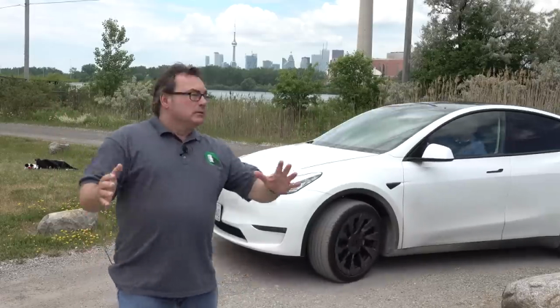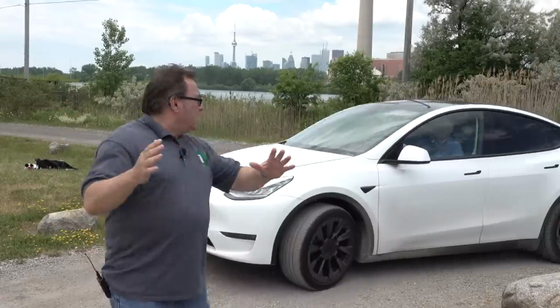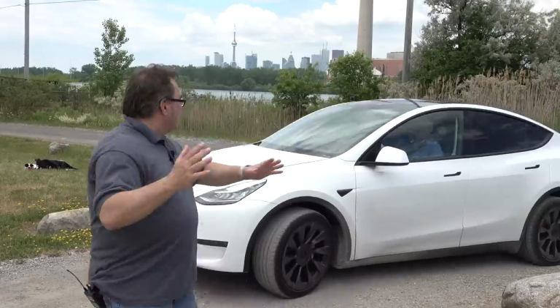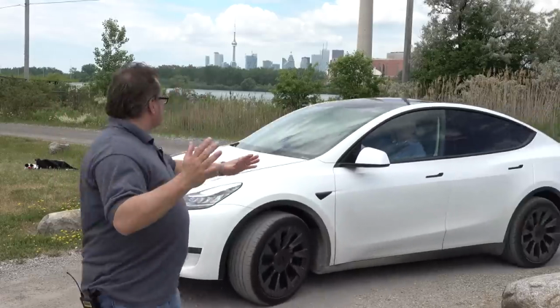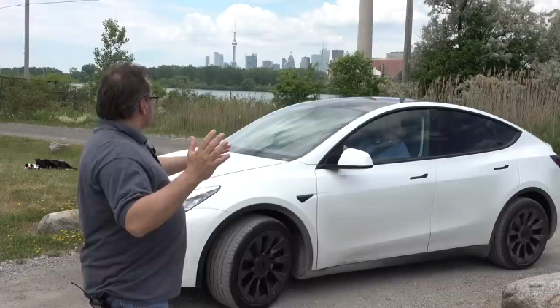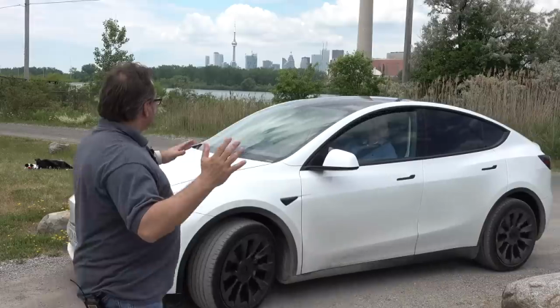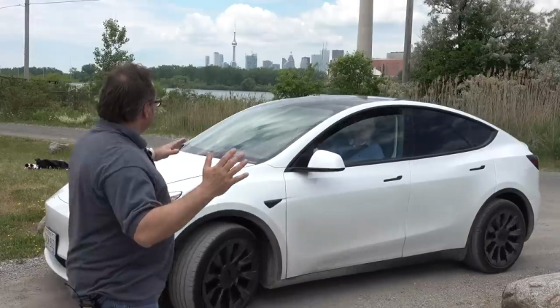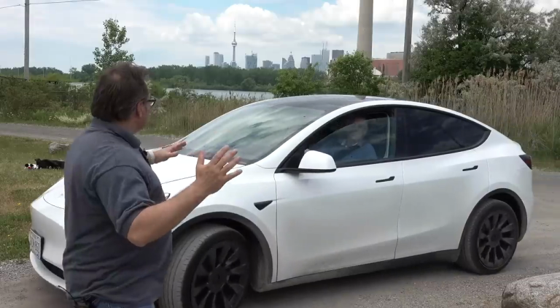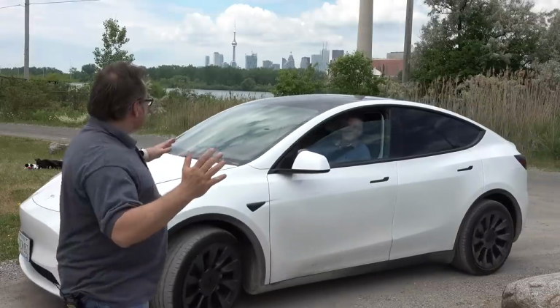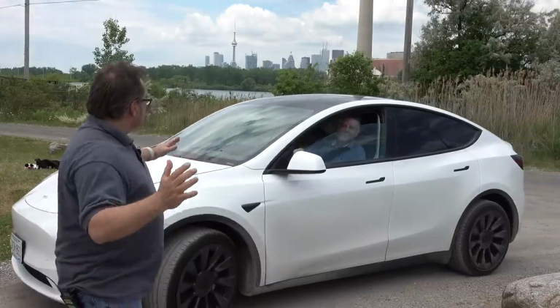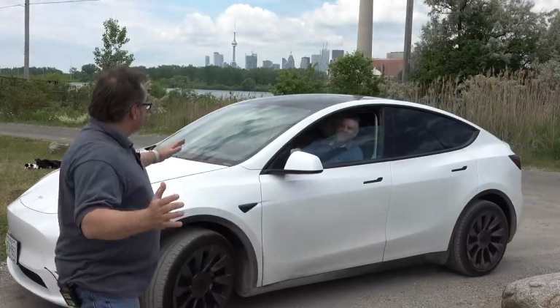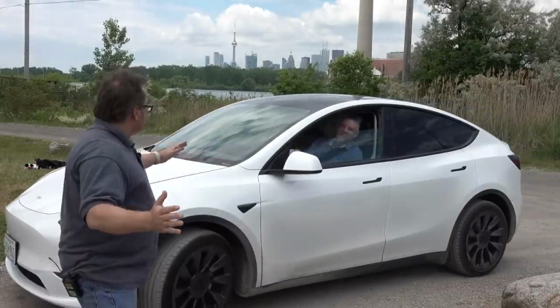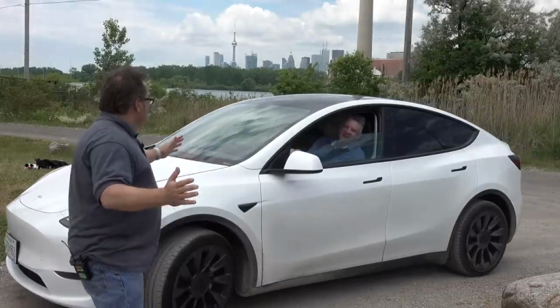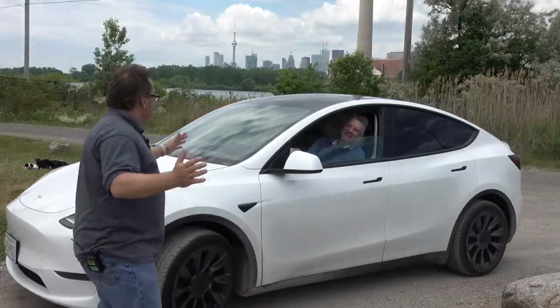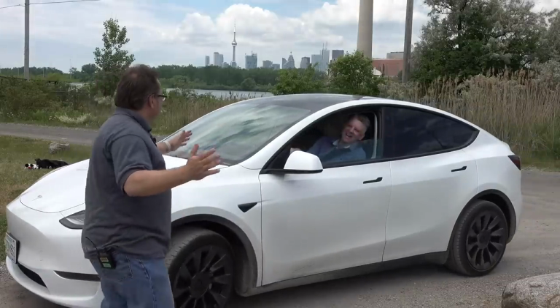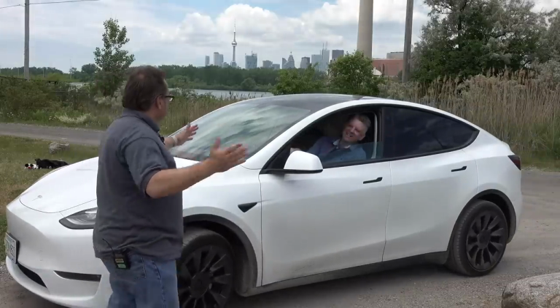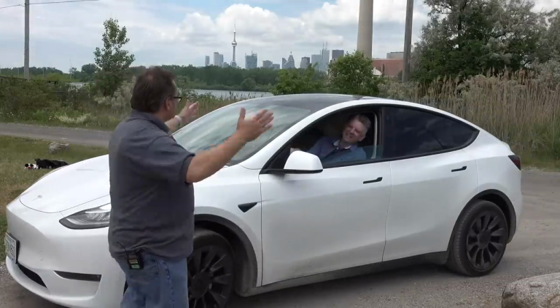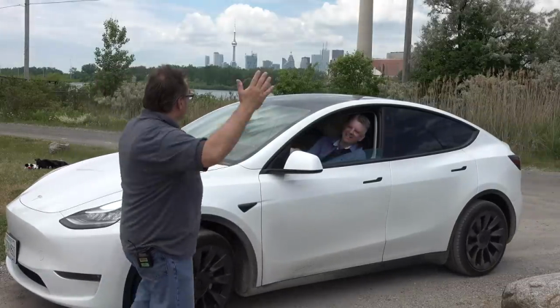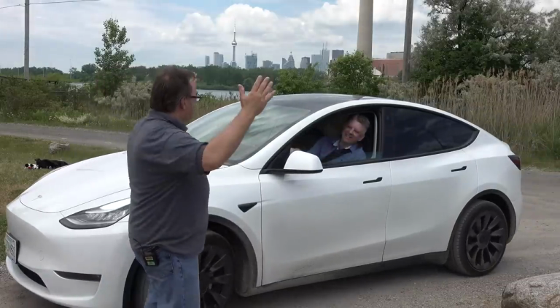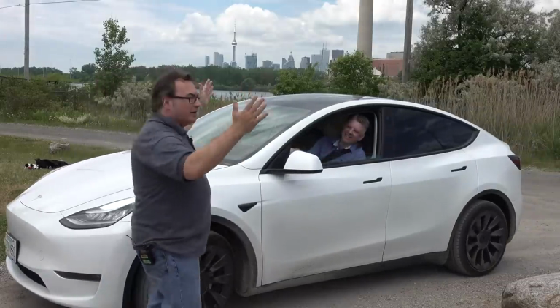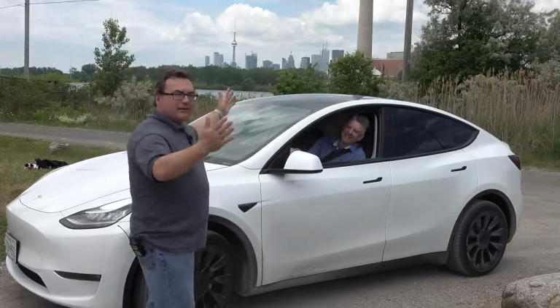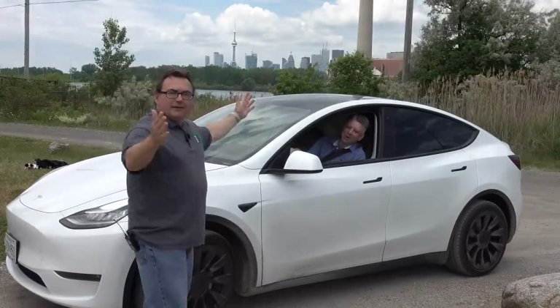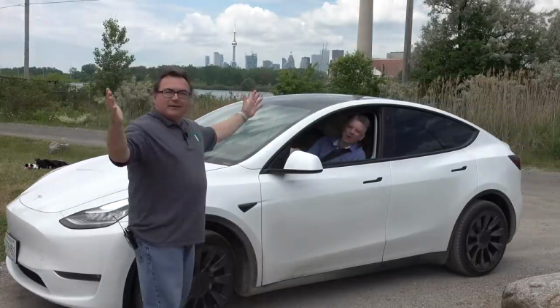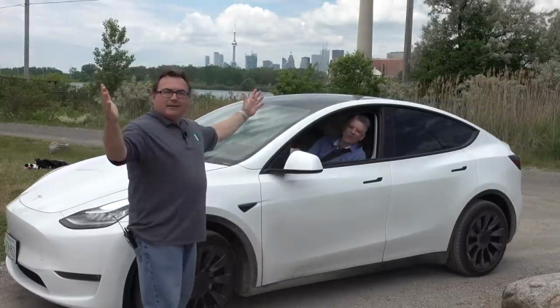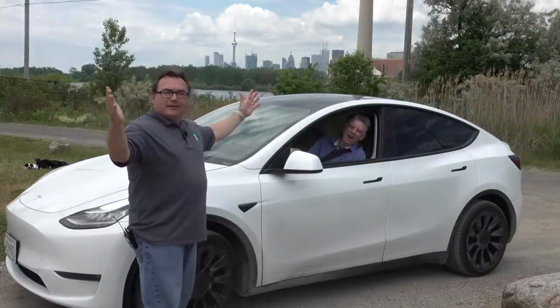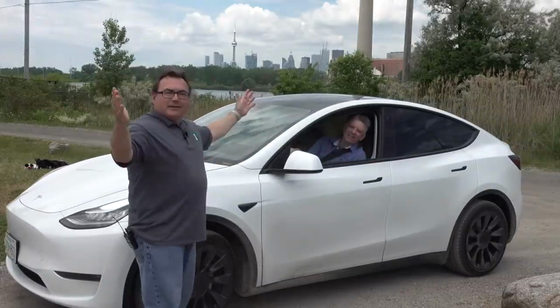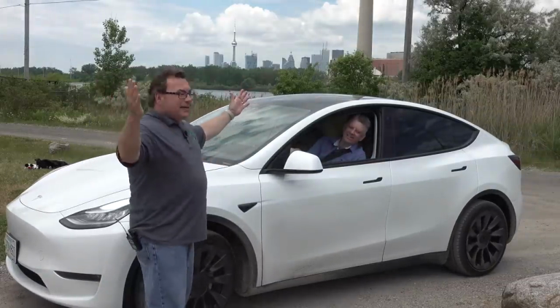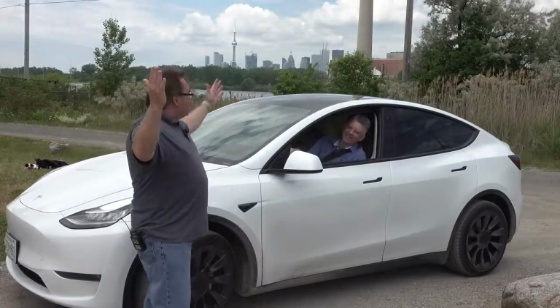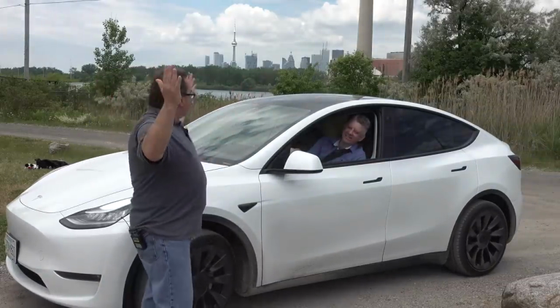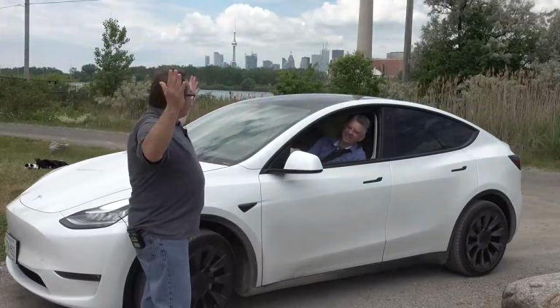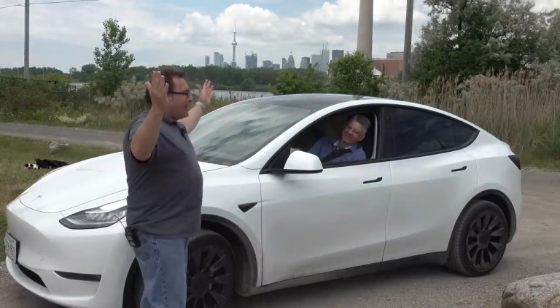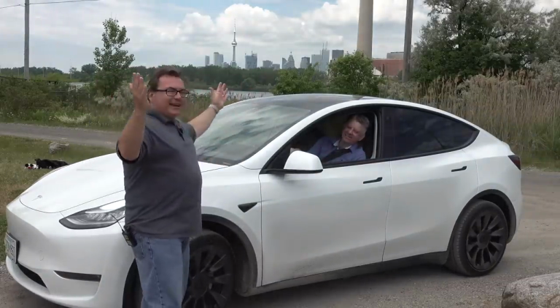Hey, what's this? Hey, Ken. Trevor. Want to go for a ride? Let's go for a ride.